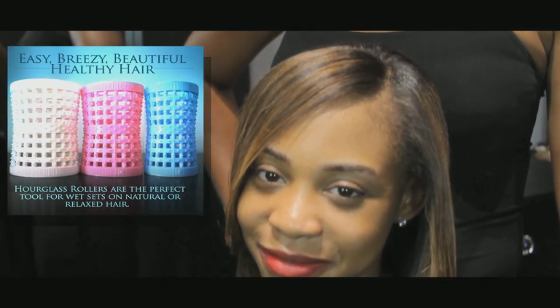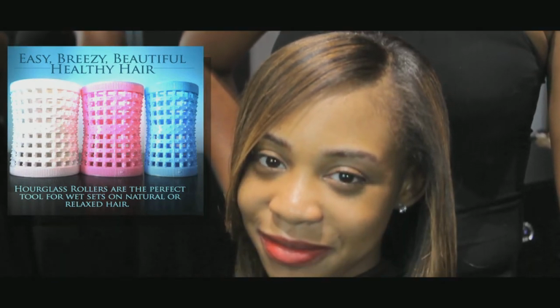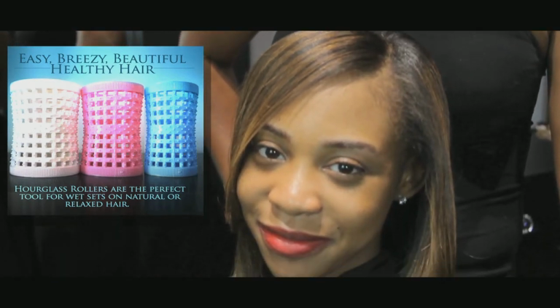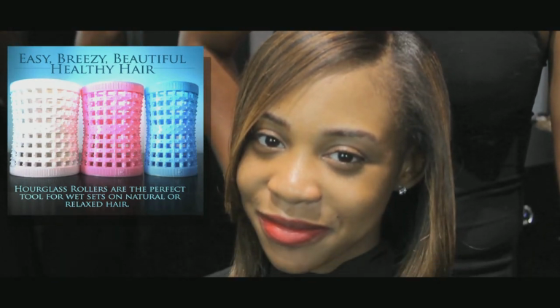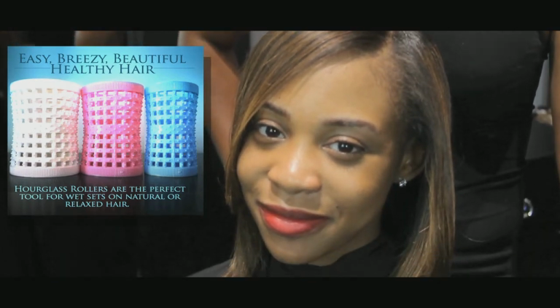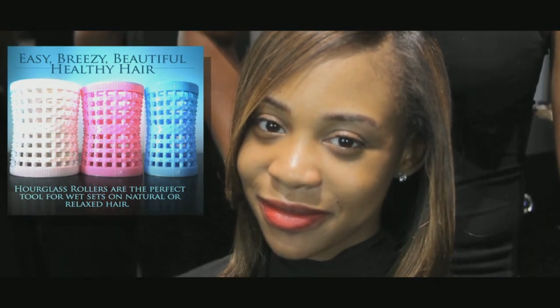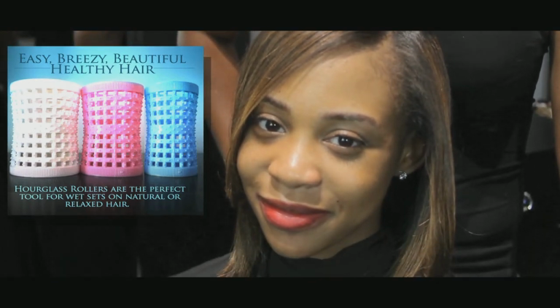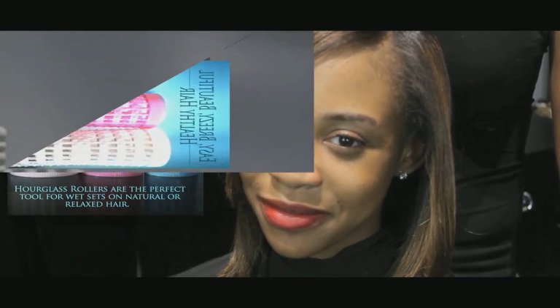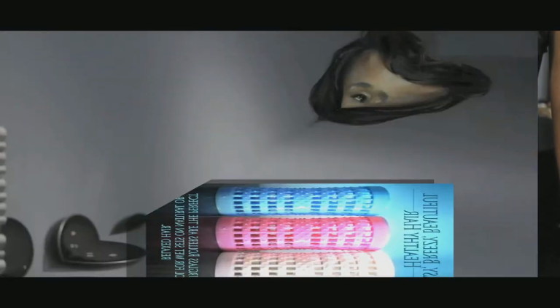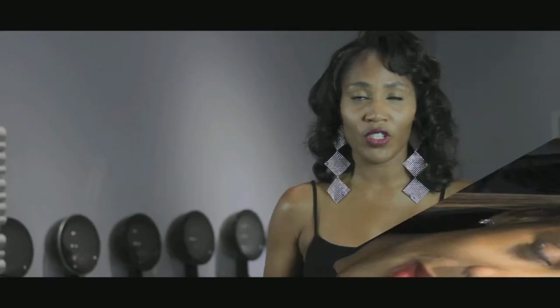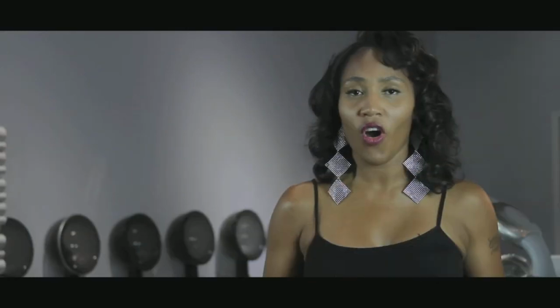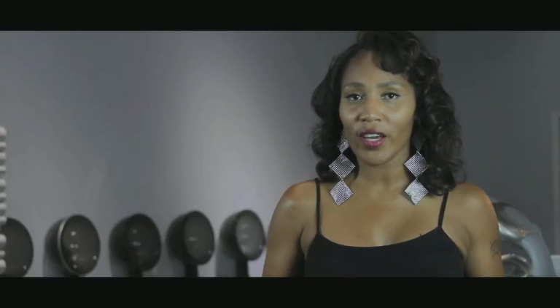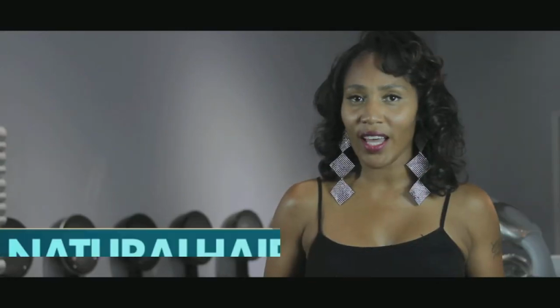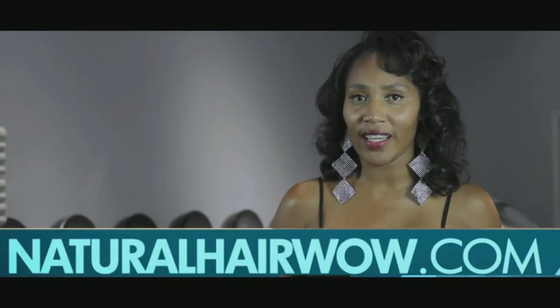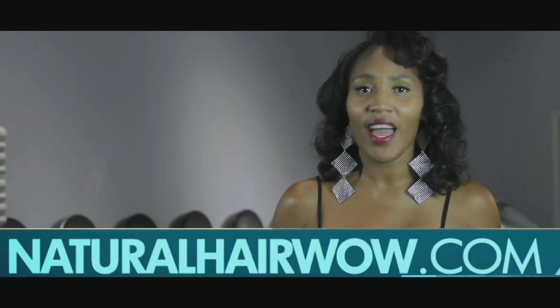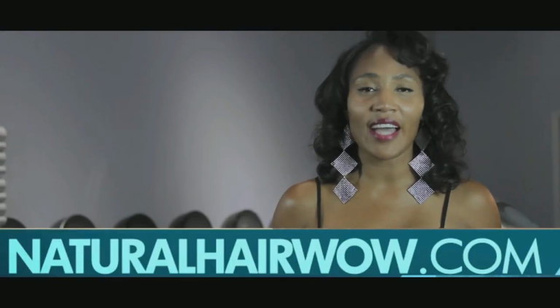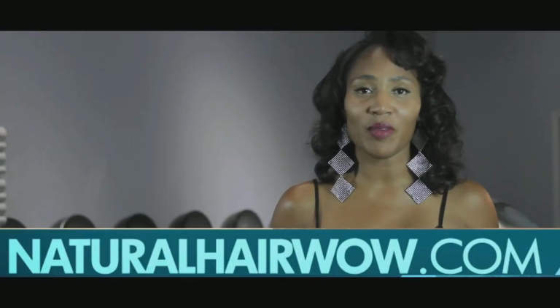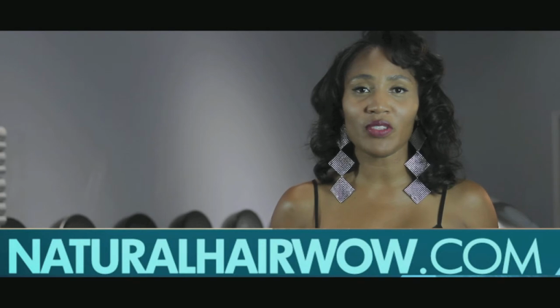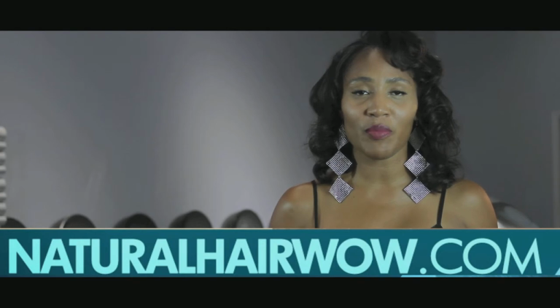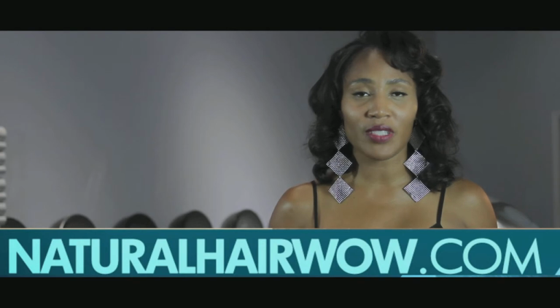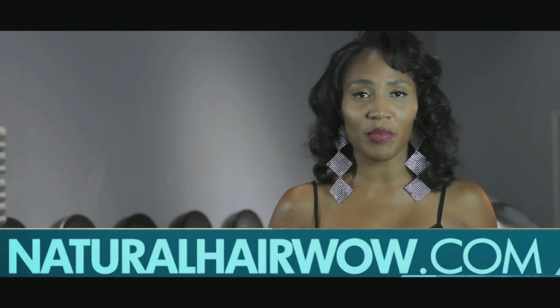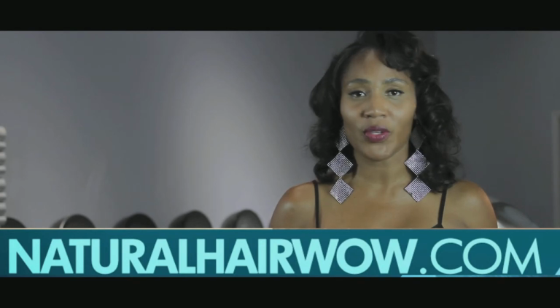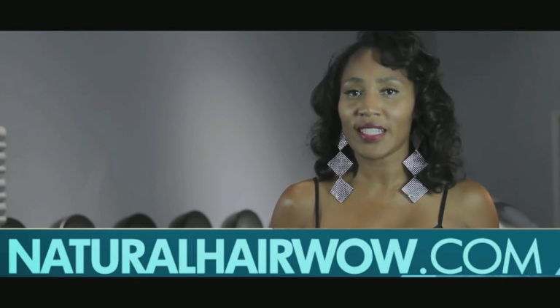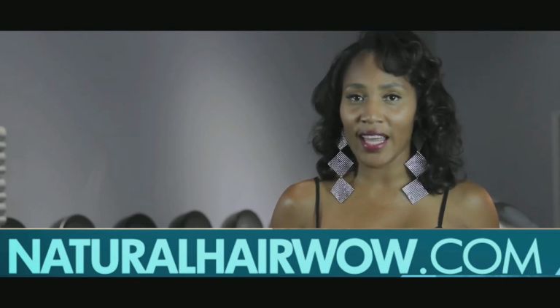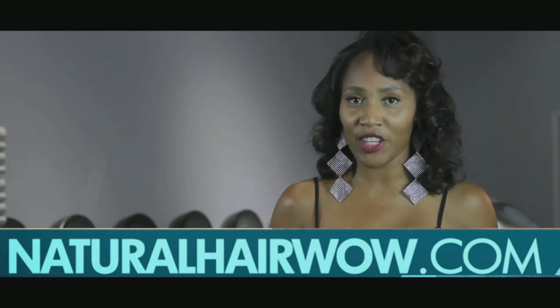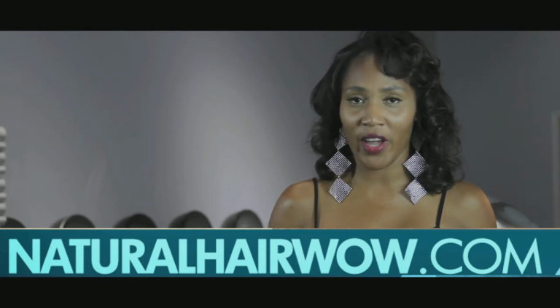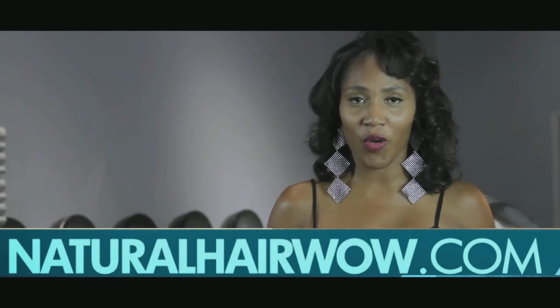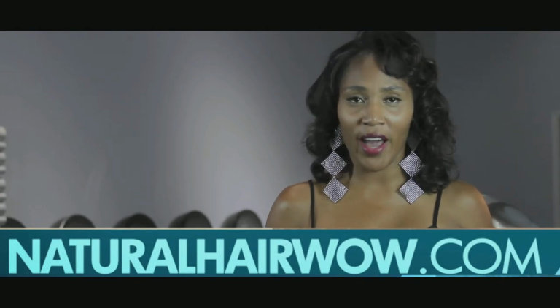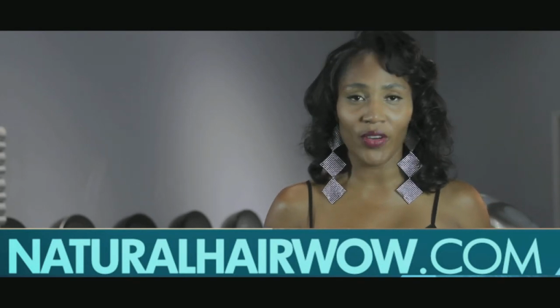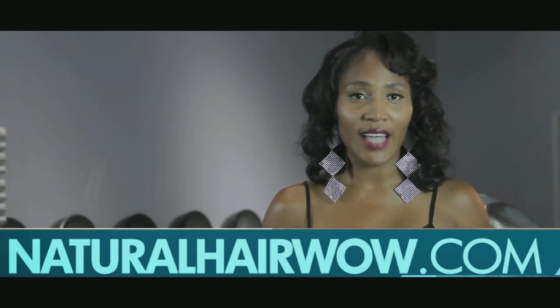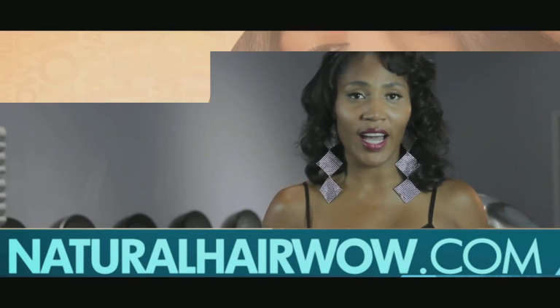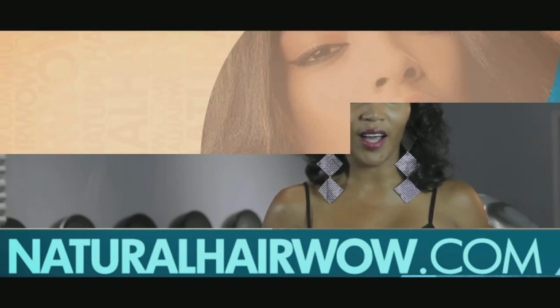You can purchase Hourglass Rollers online at www.naturalhairwow.com.